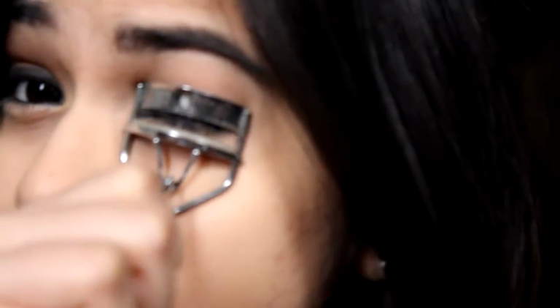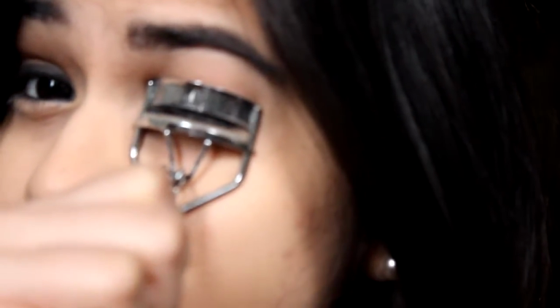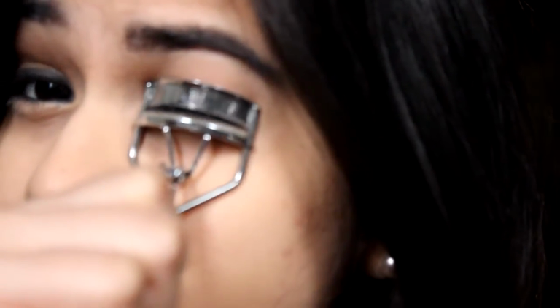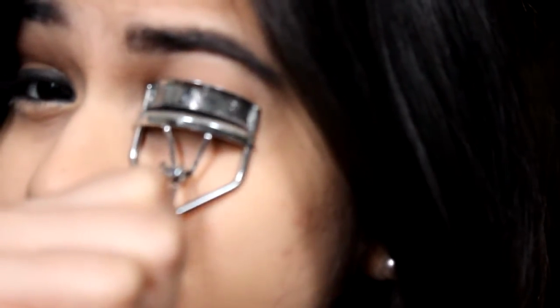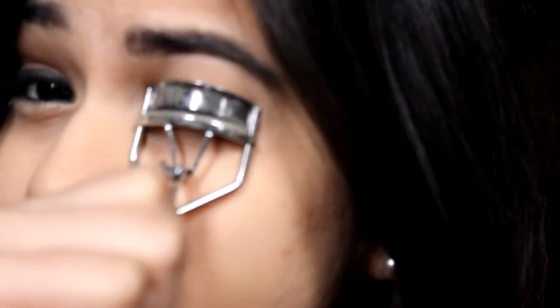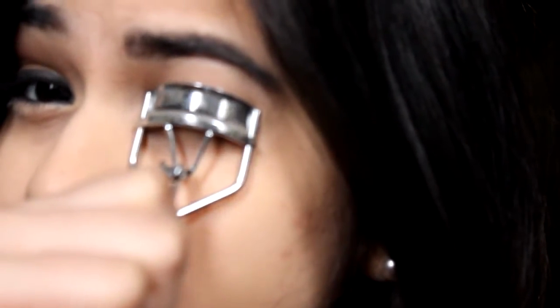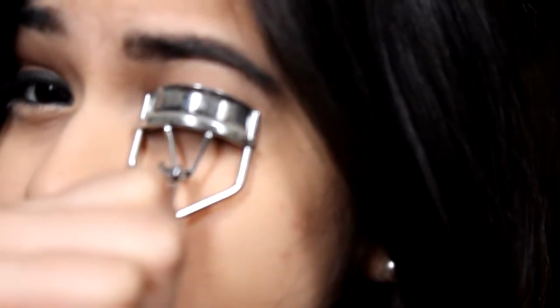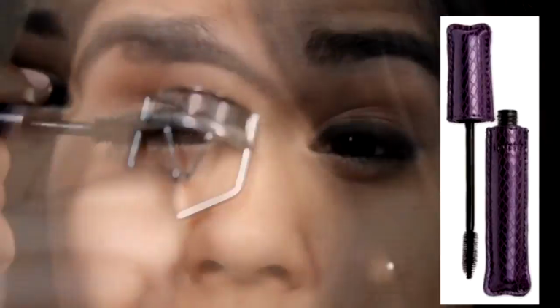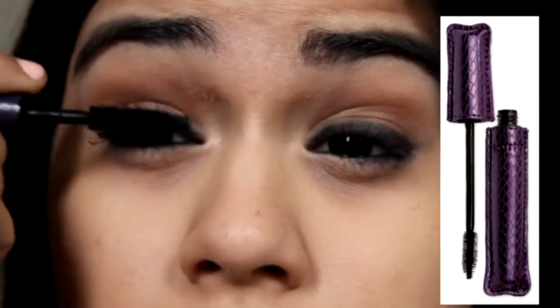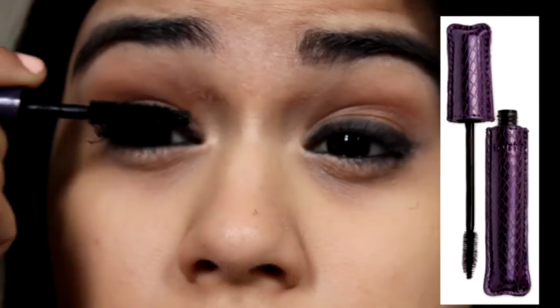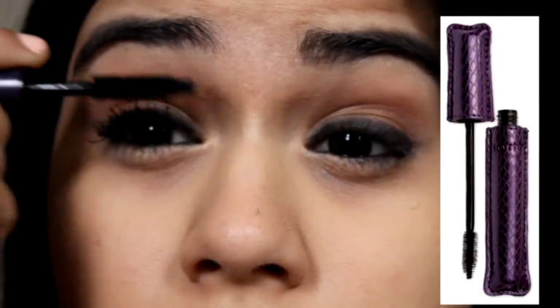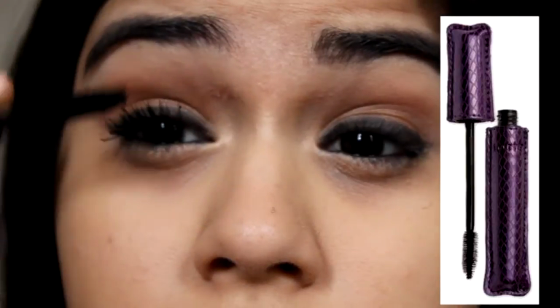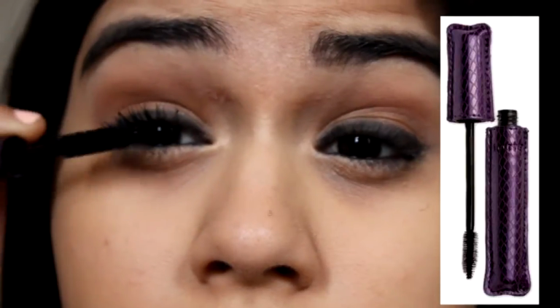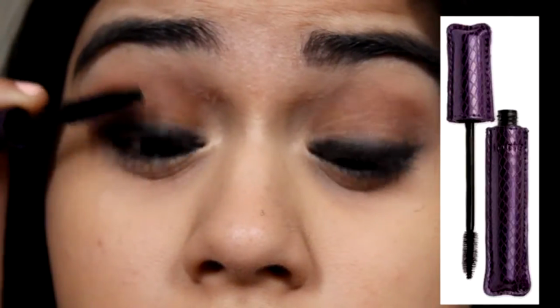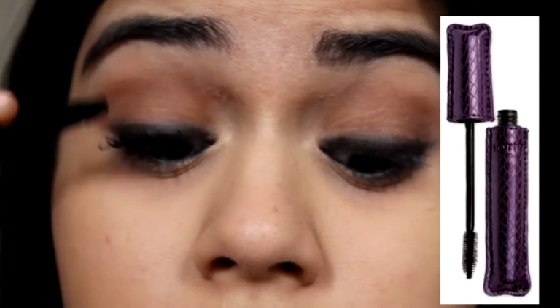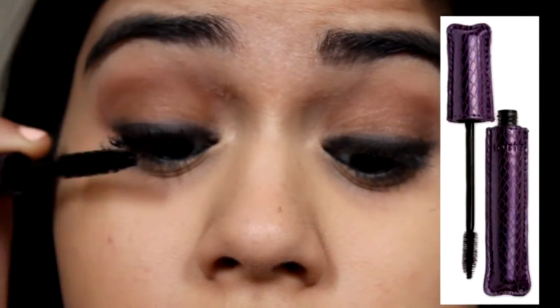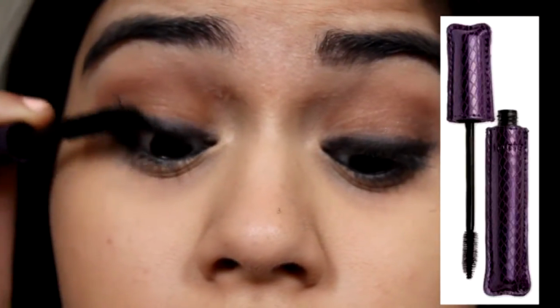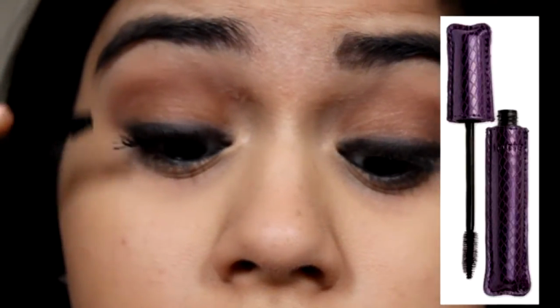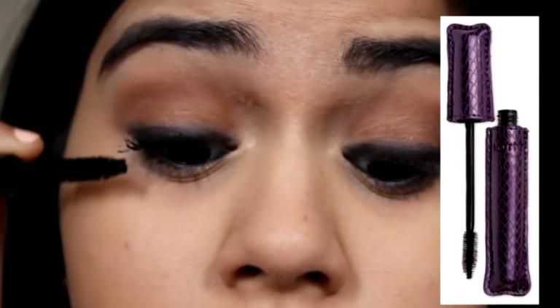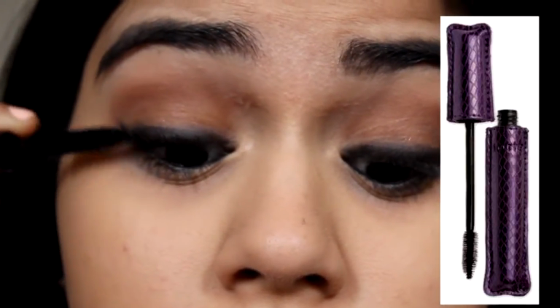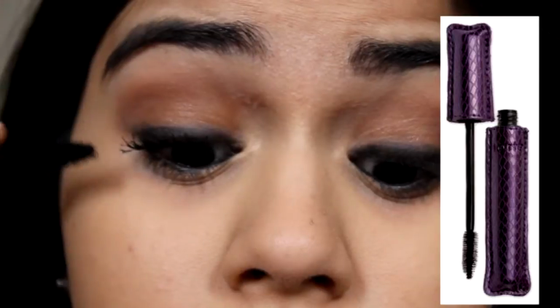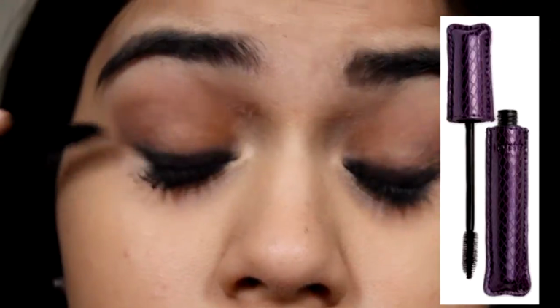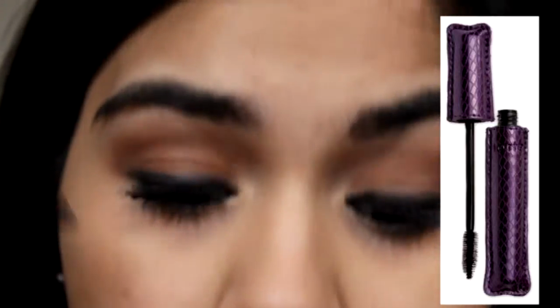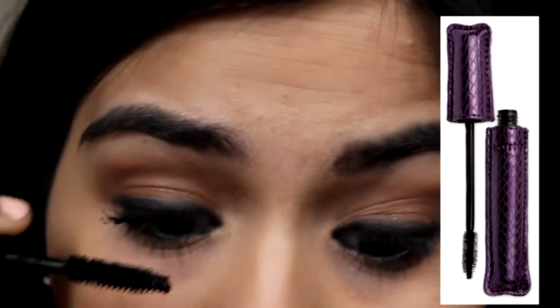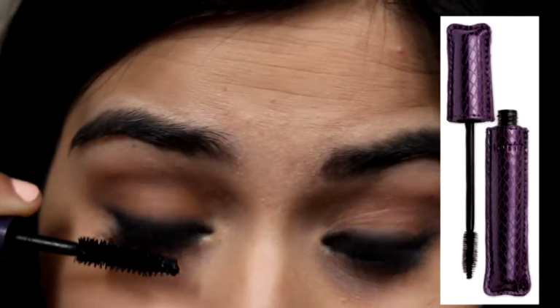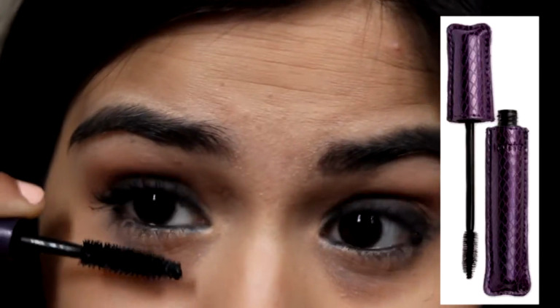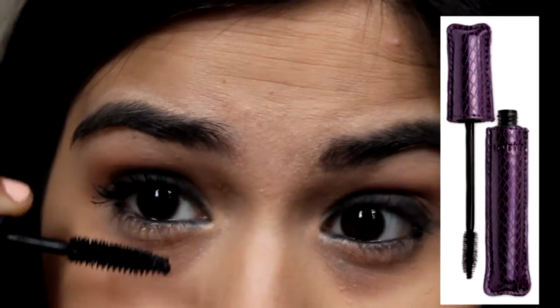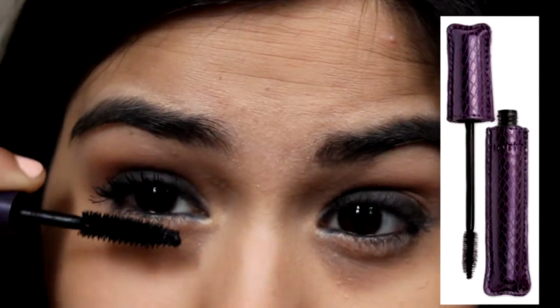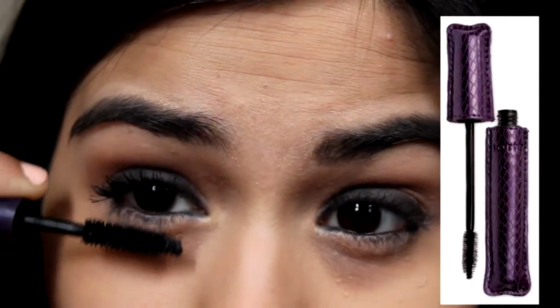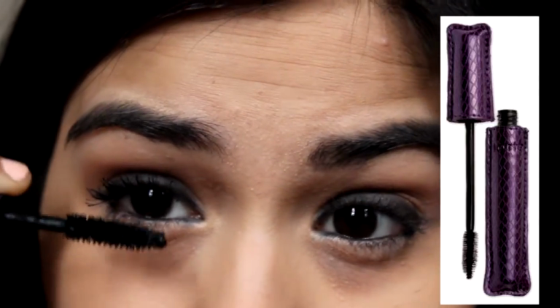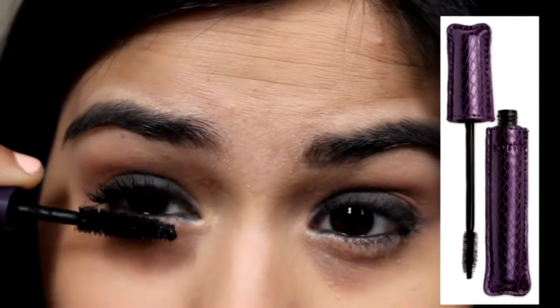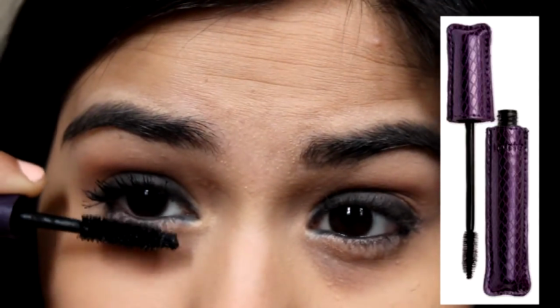Next, I'm going to curl my eyelashes and apply Tarte's Lights Camera Lashes to my eyelashes.